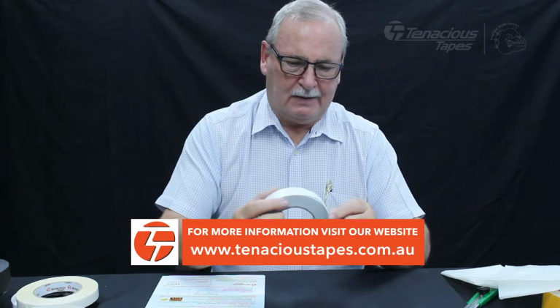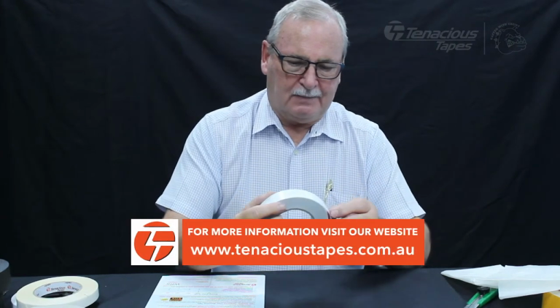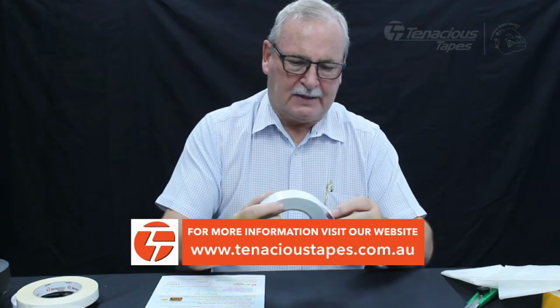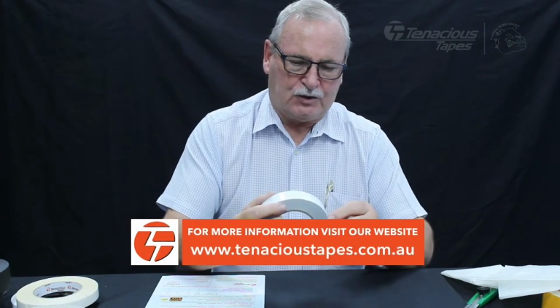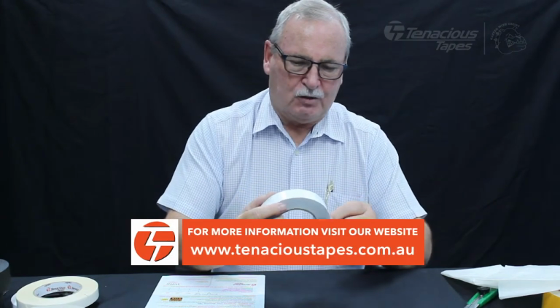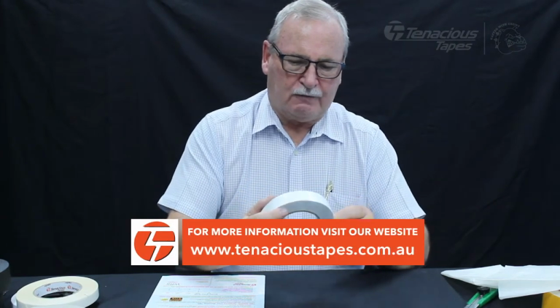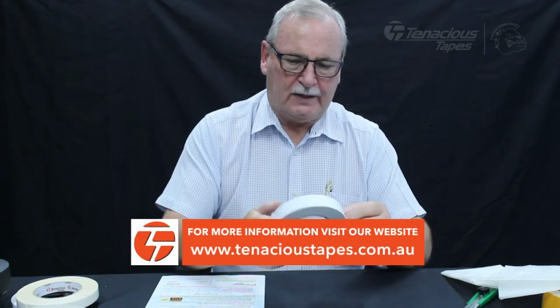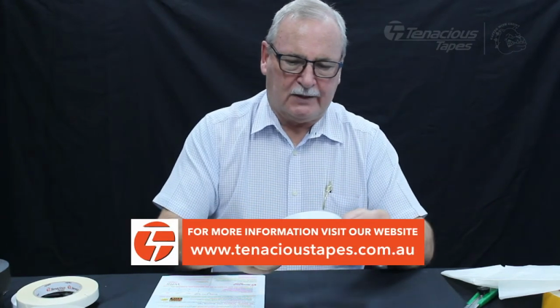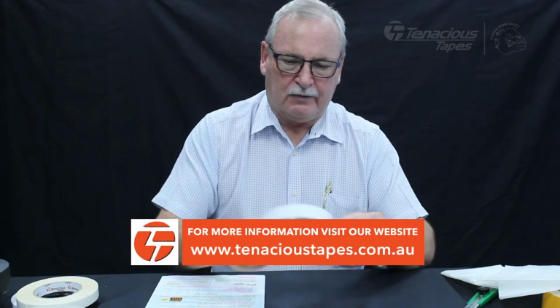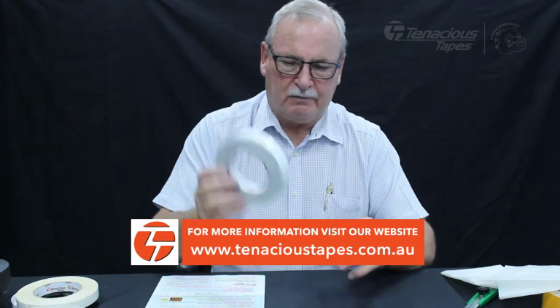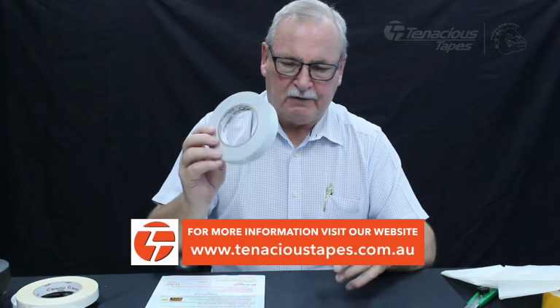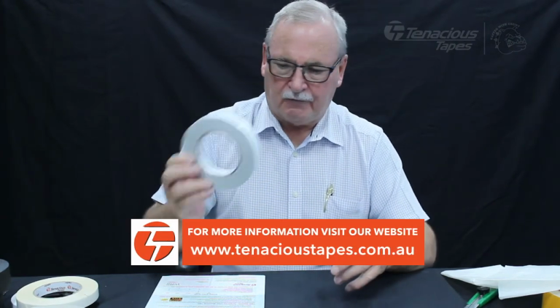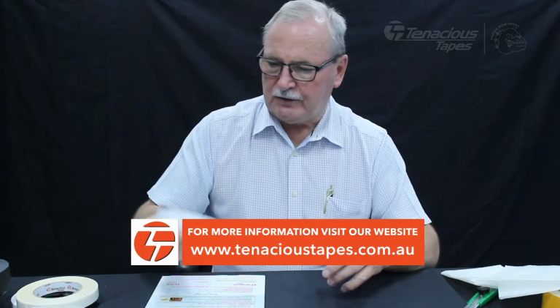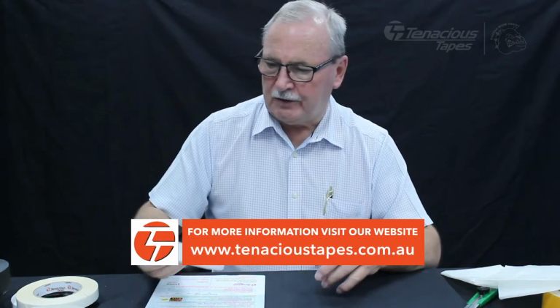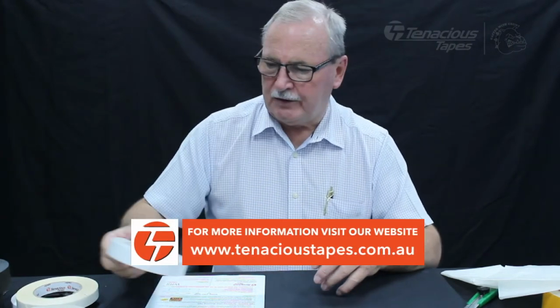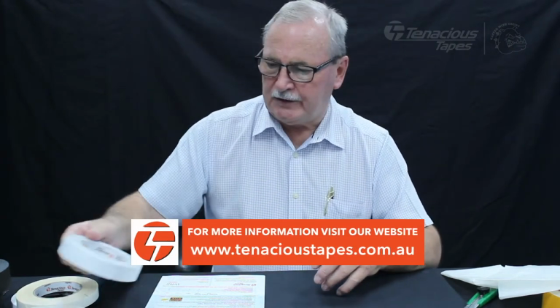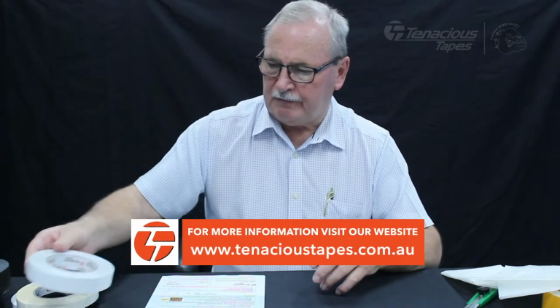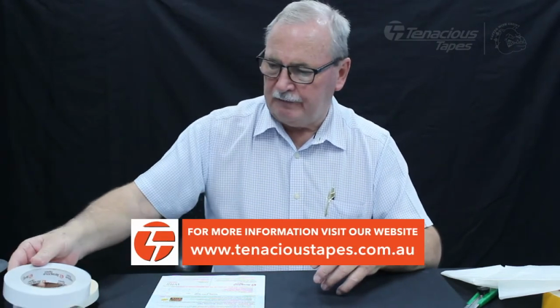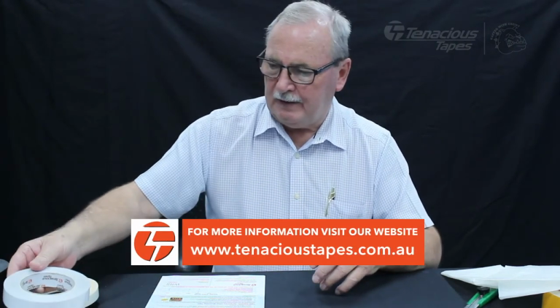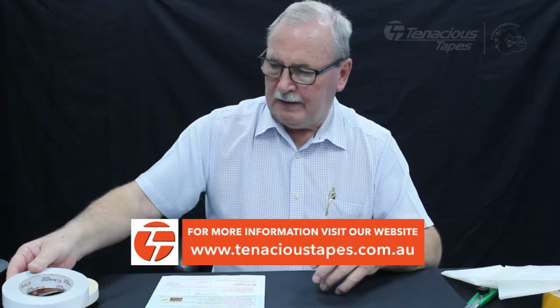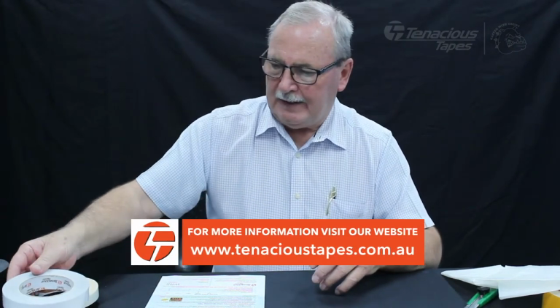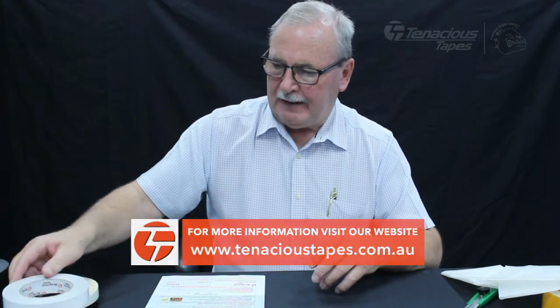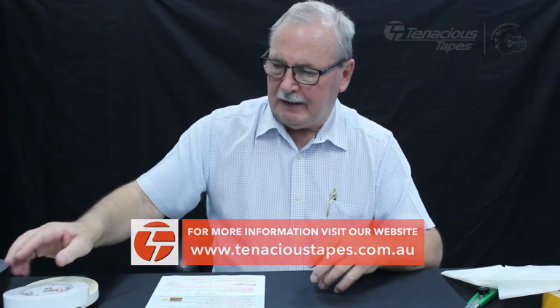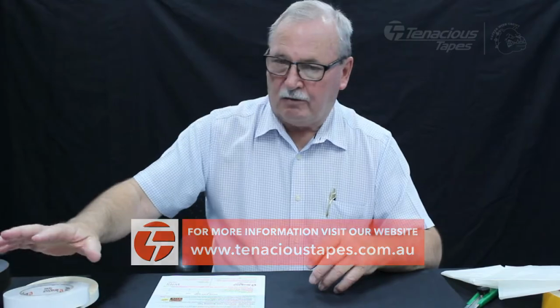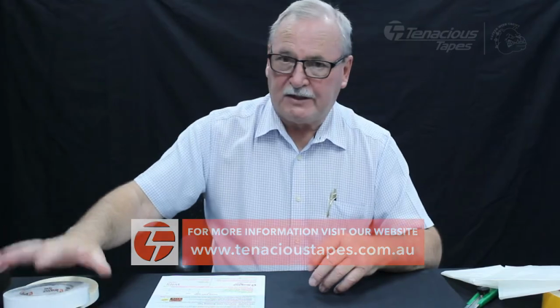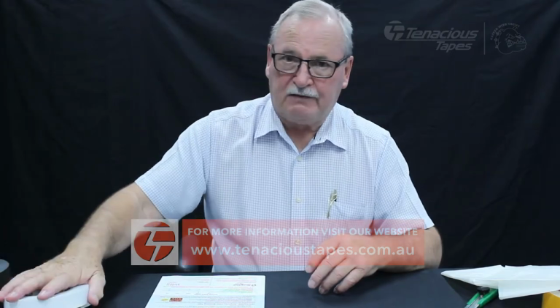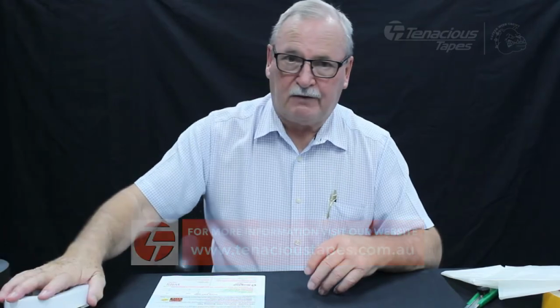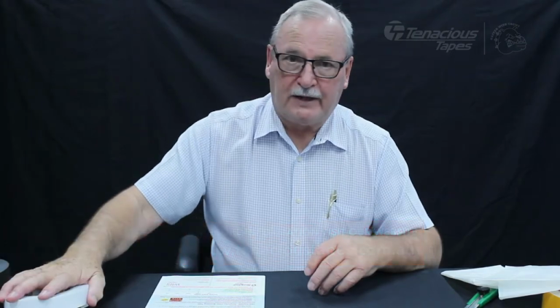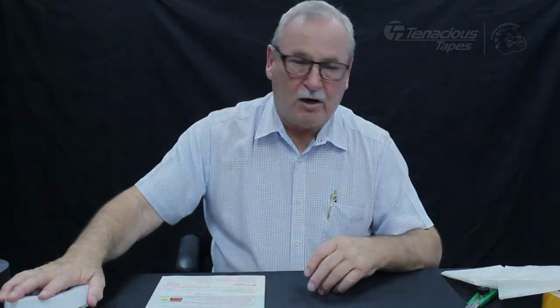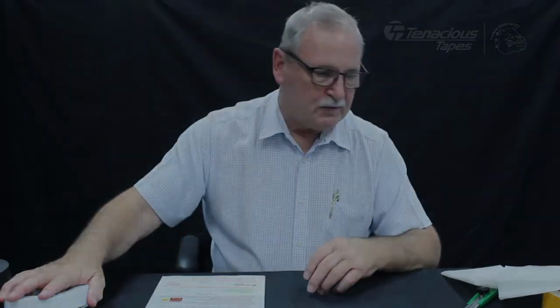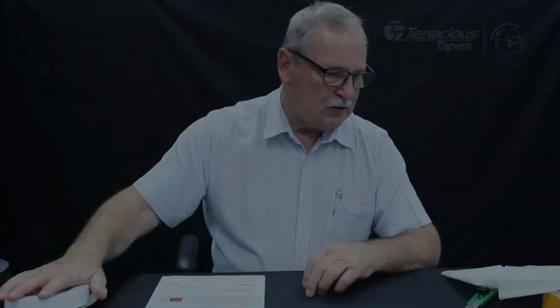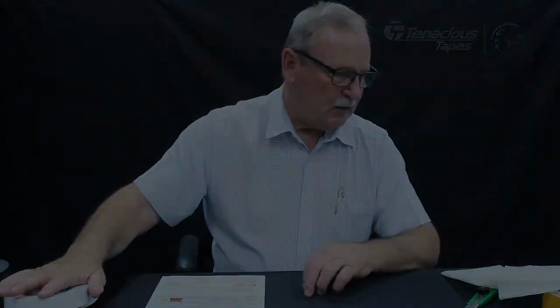That's the U300 — differential adhesive, aggressive on the open side.